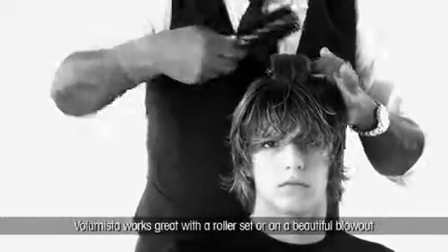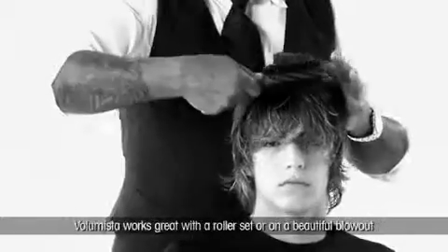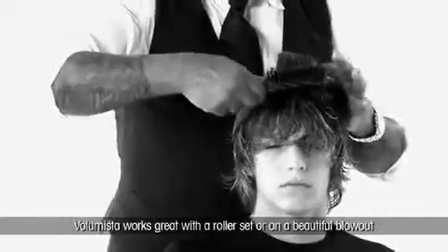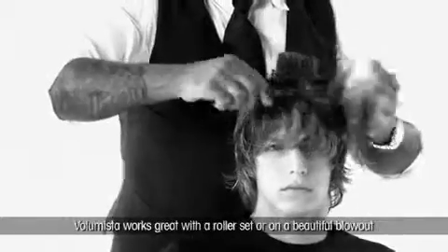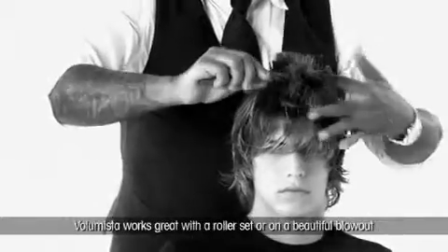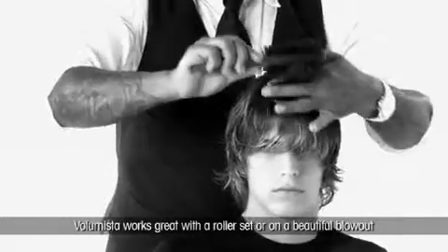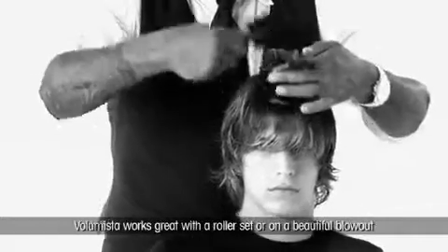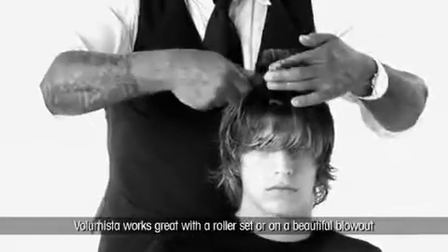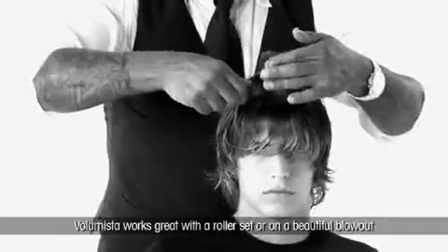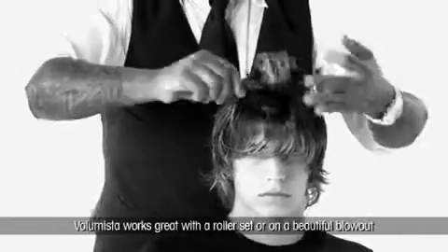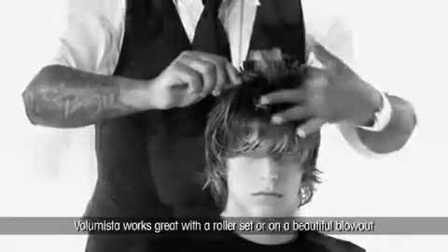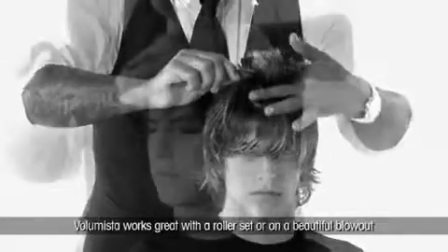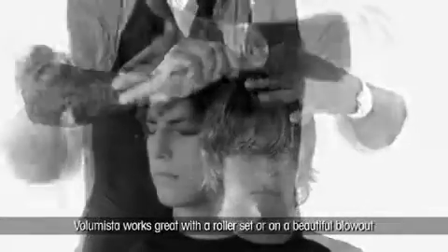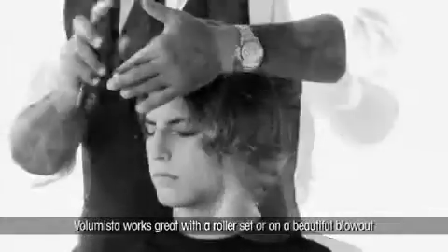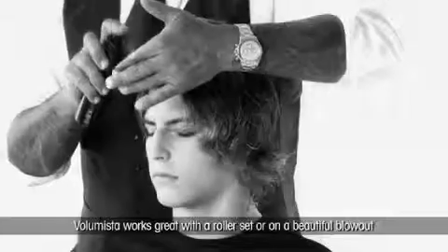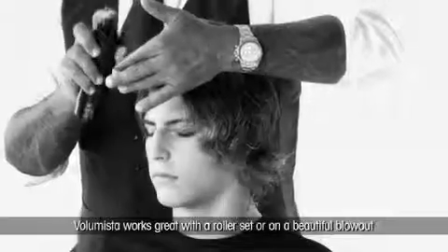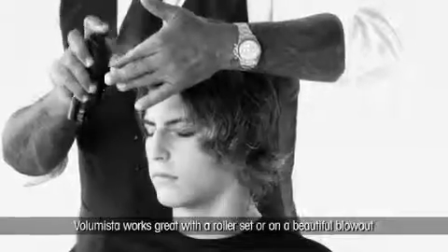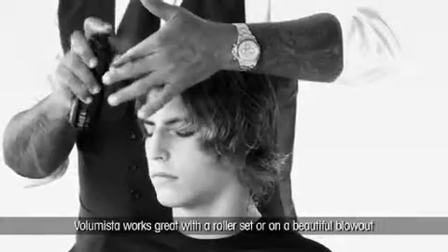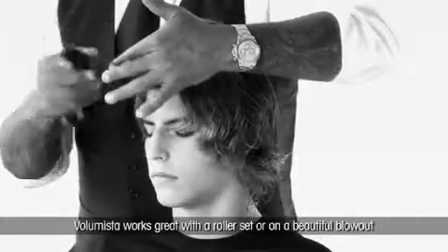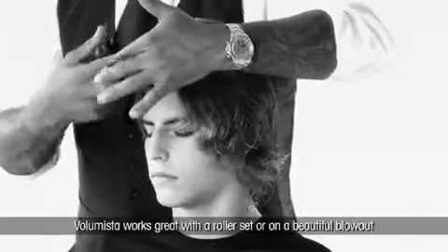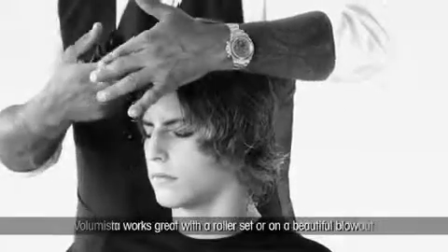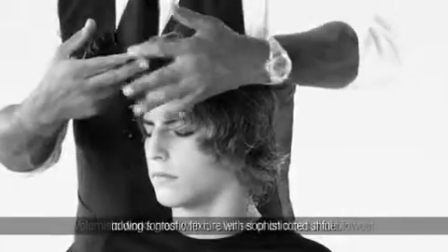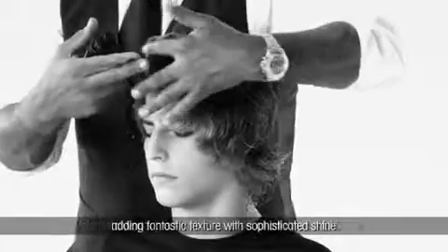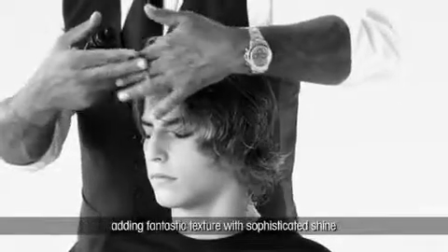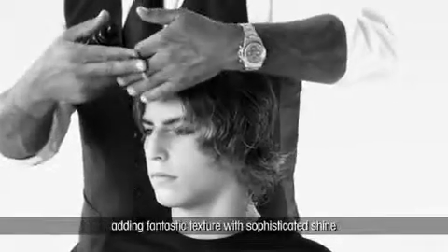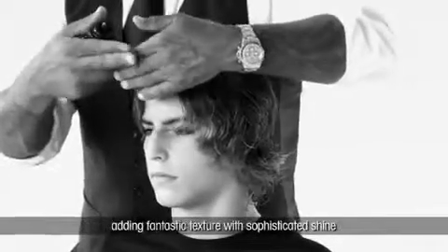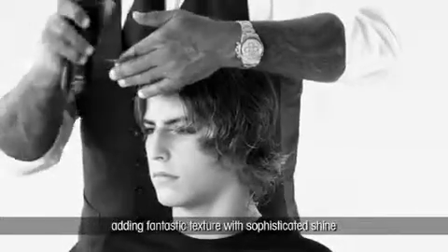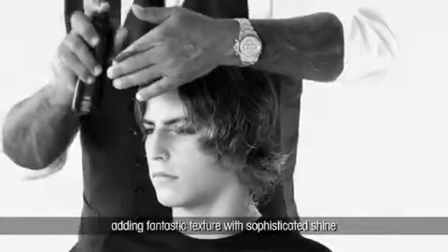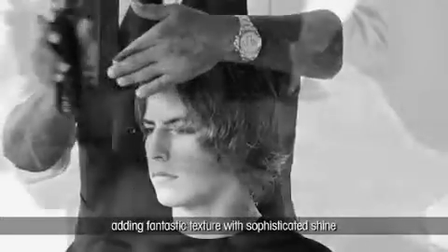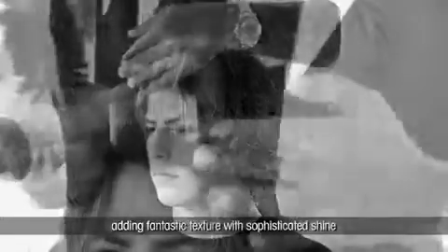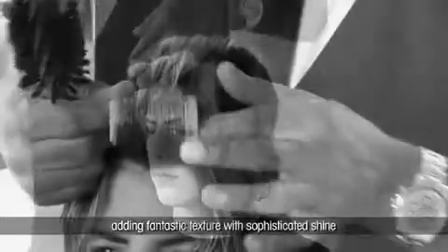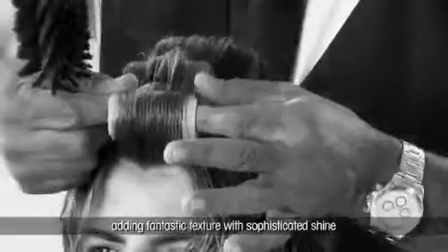Volumista works great with a roller set or on a beautiful blowout, adding fantastic texture with sophisticated shine.